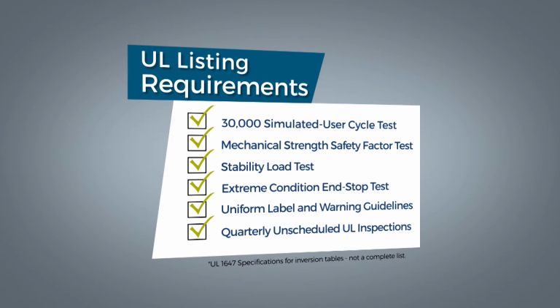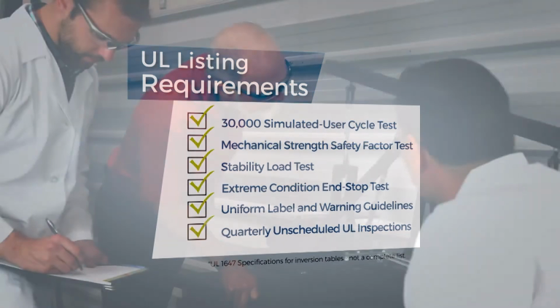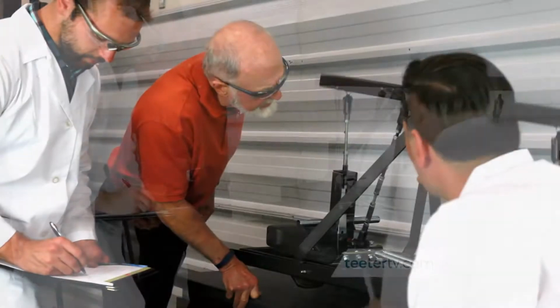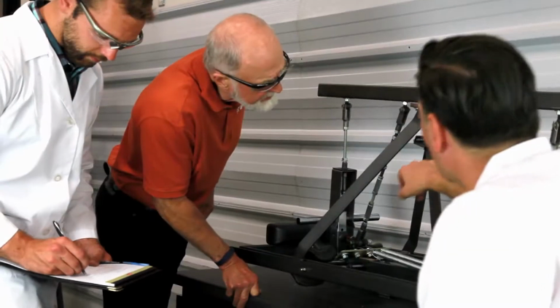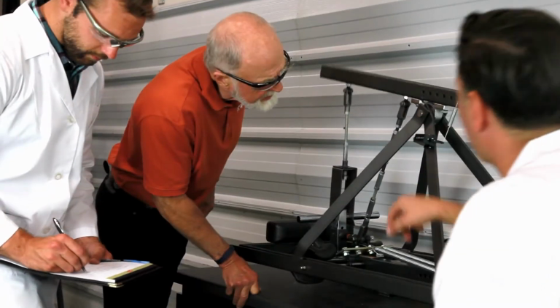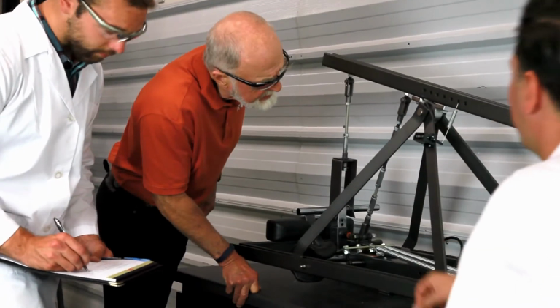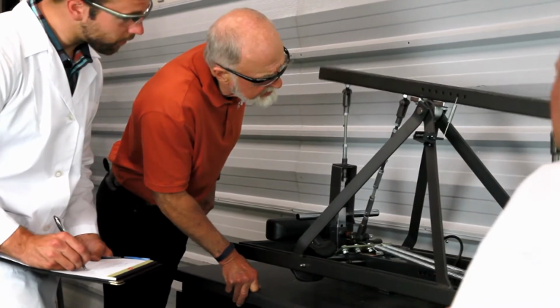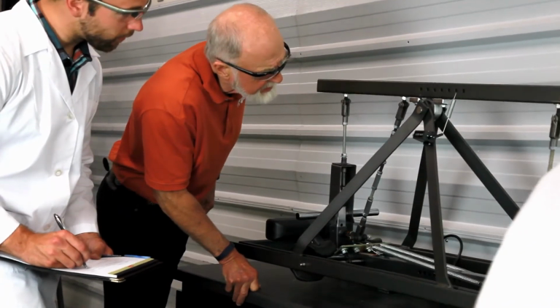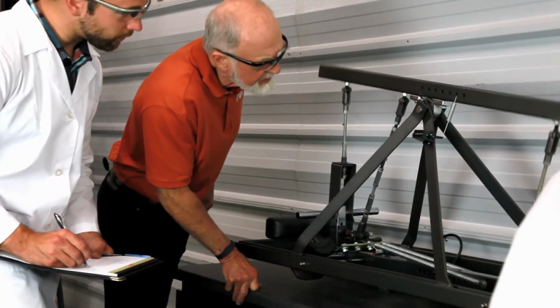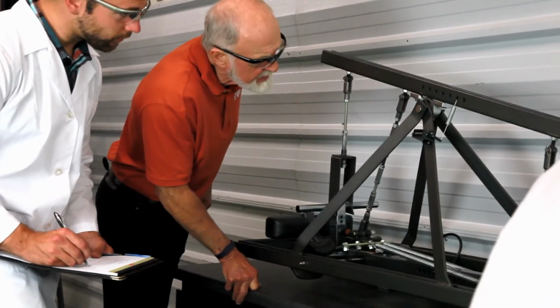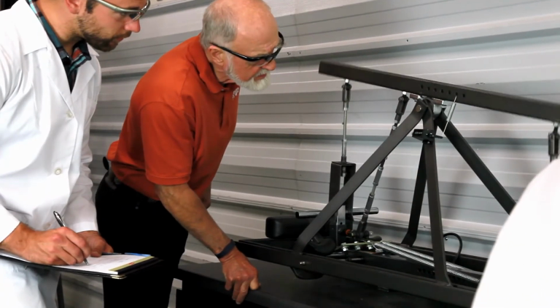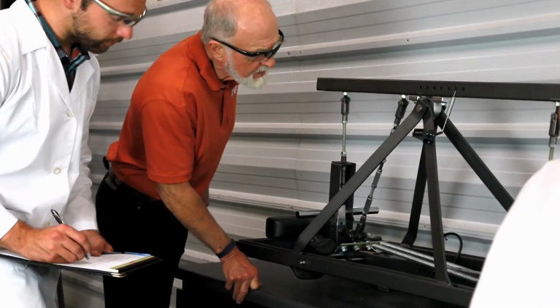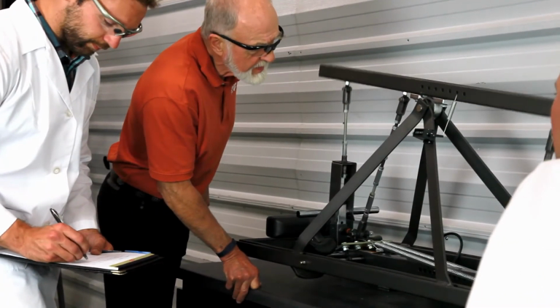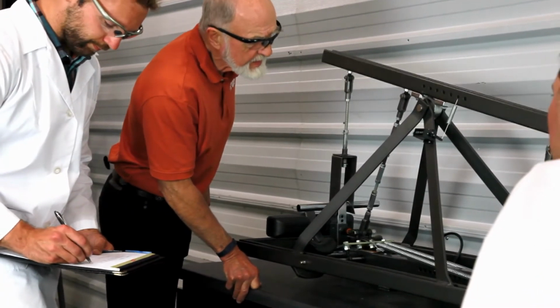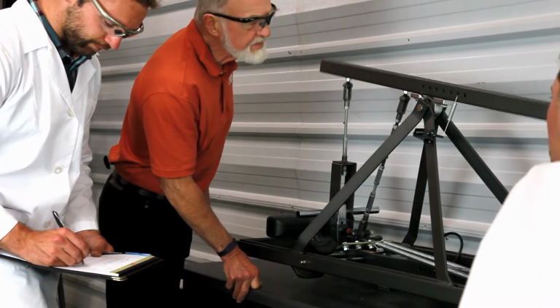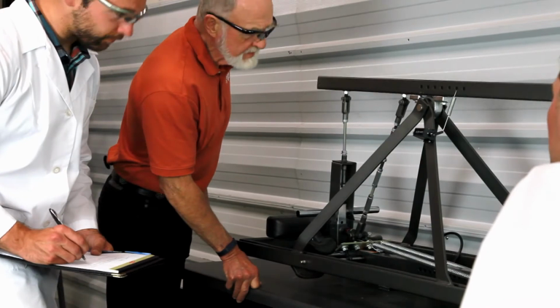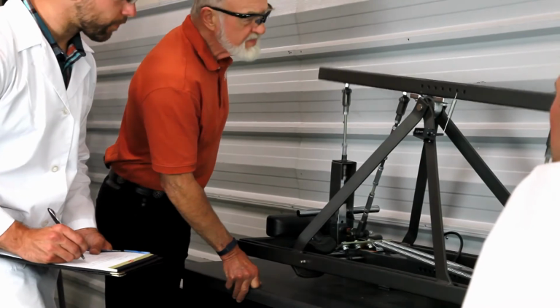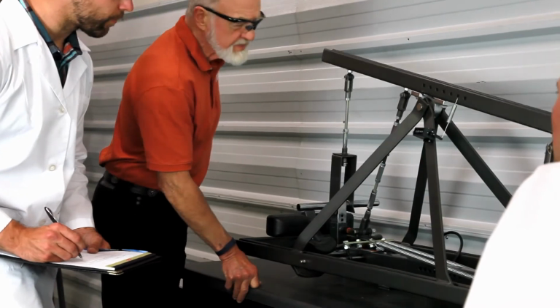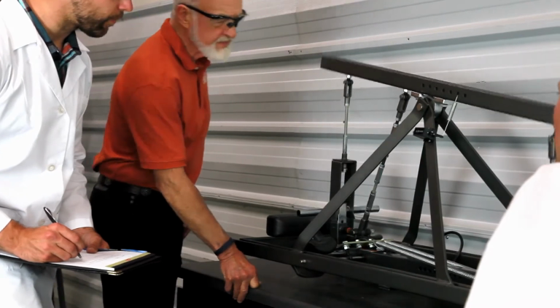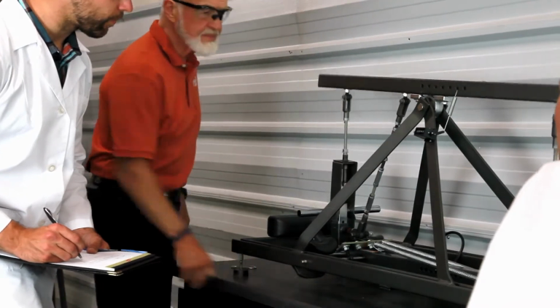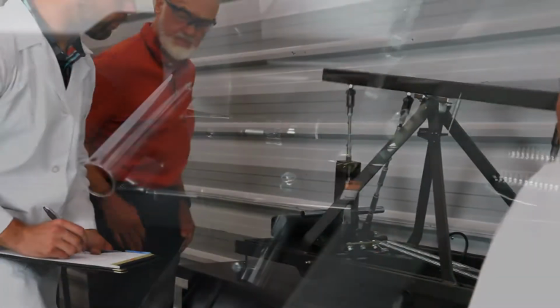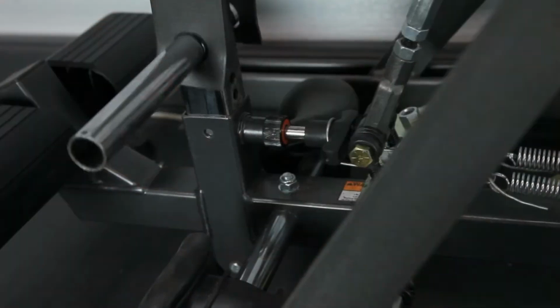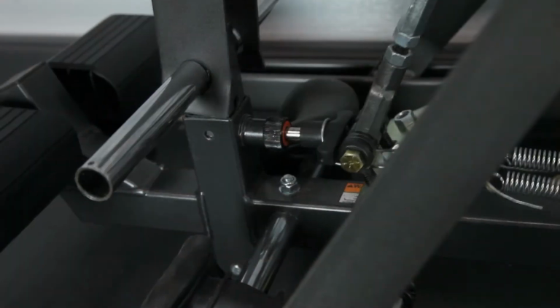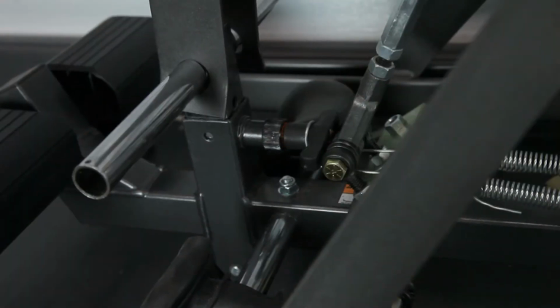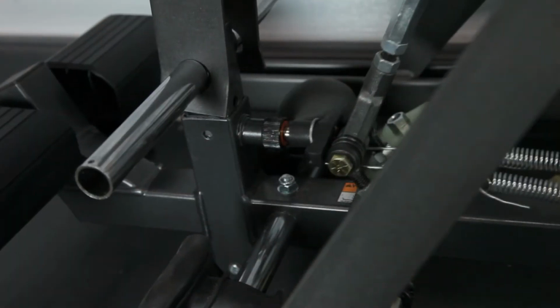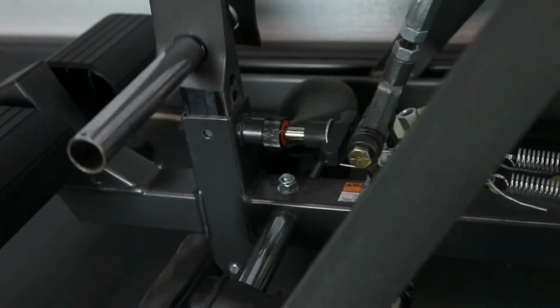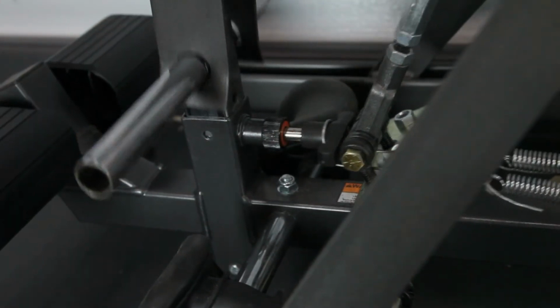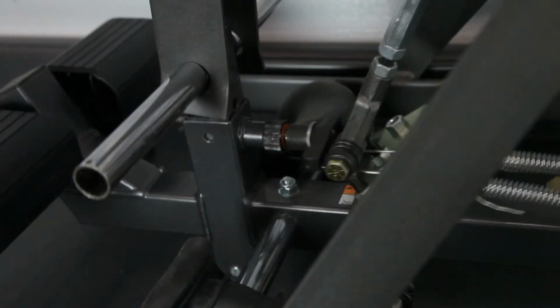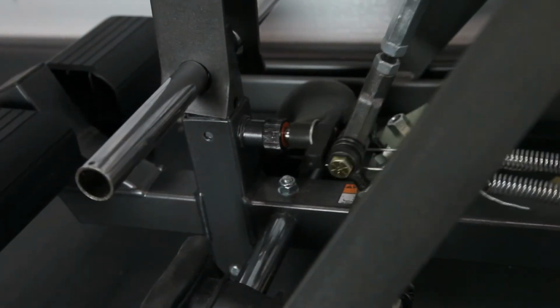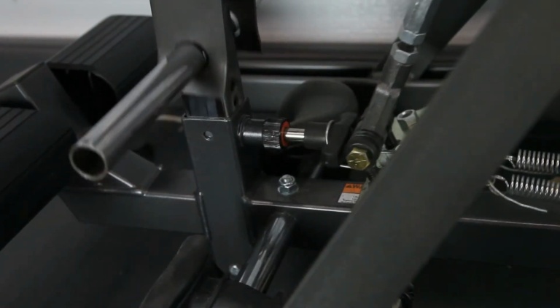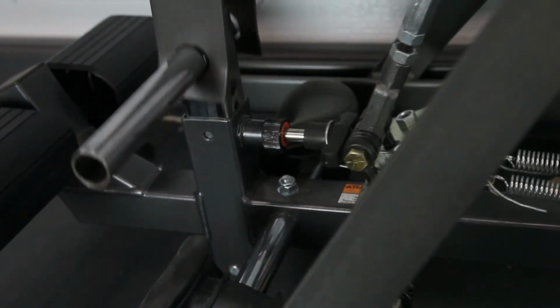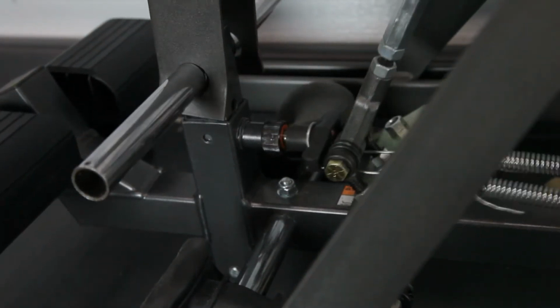Unfortunately, compliance to this protocol is purely voluntary, and most other inversion table competitors do not bear the UL mark.